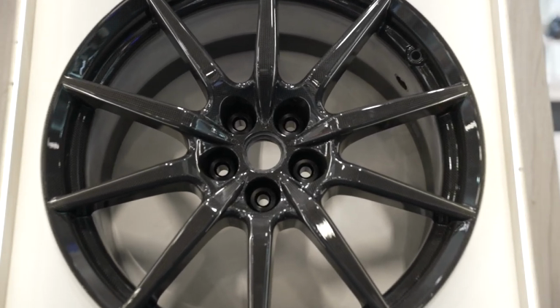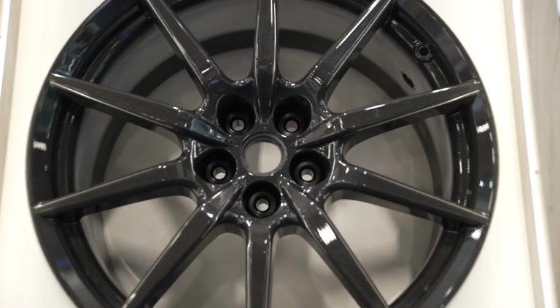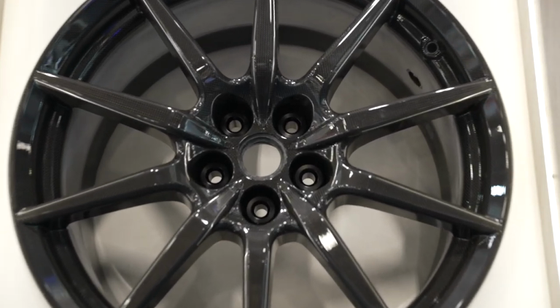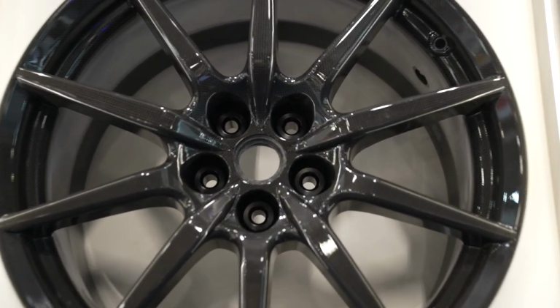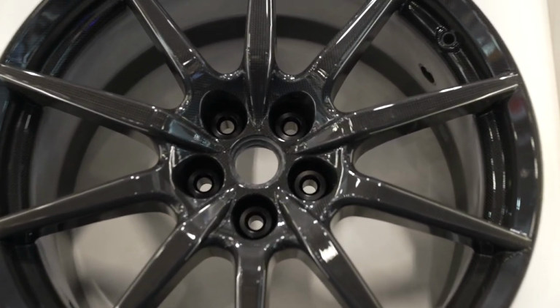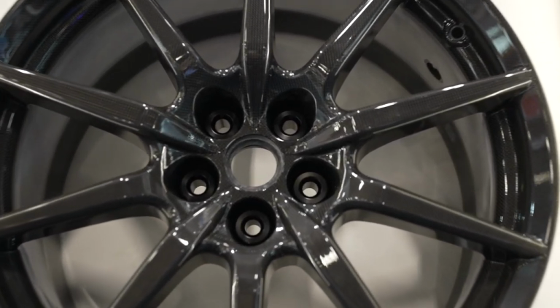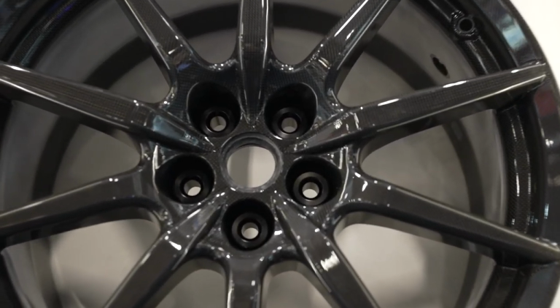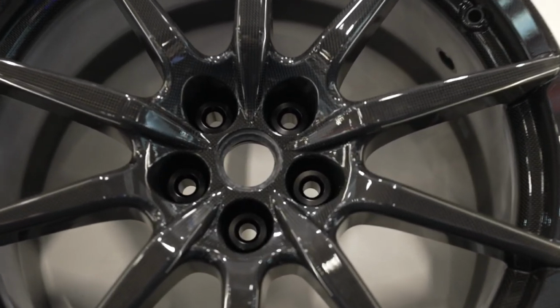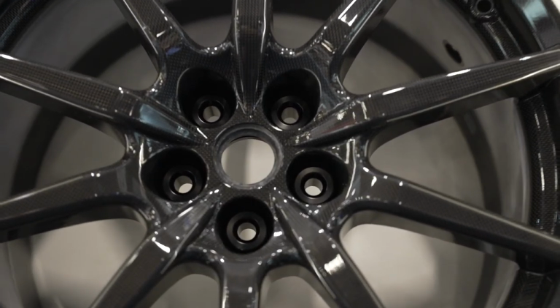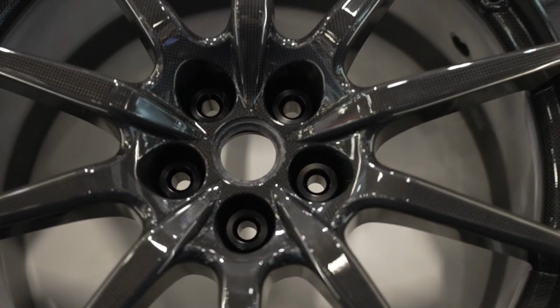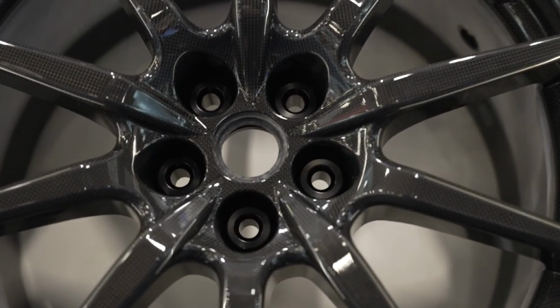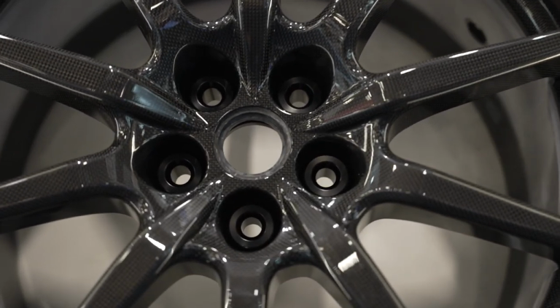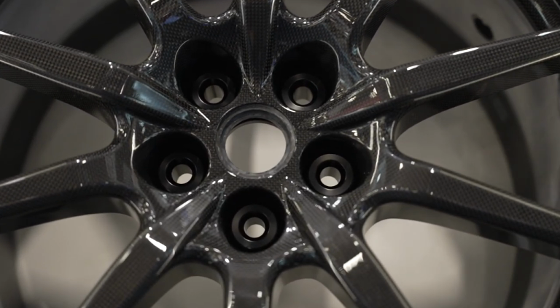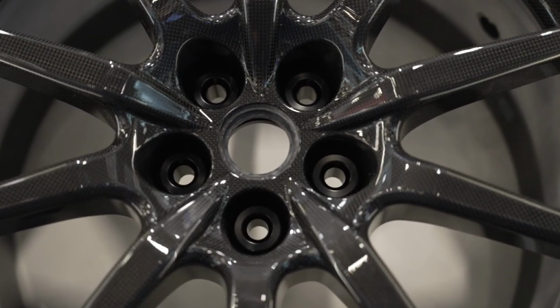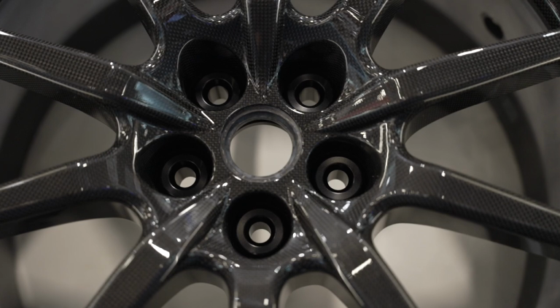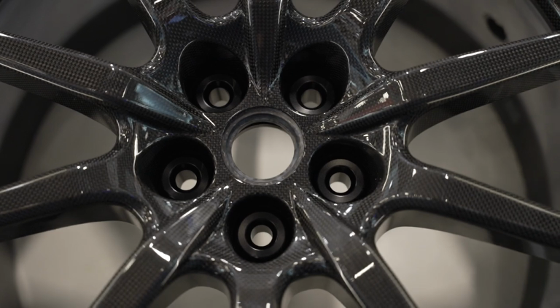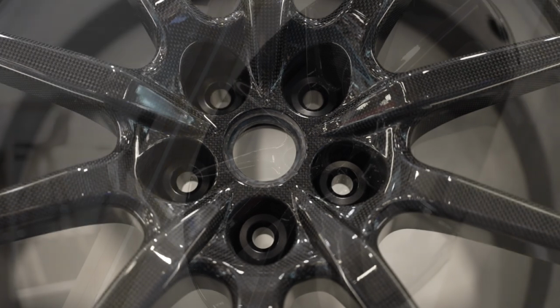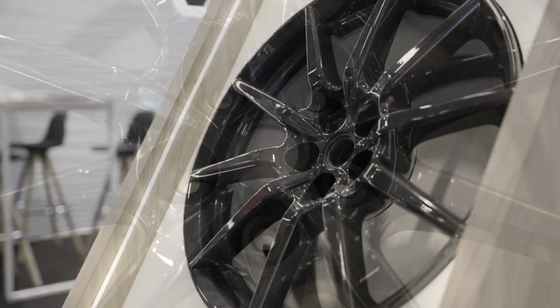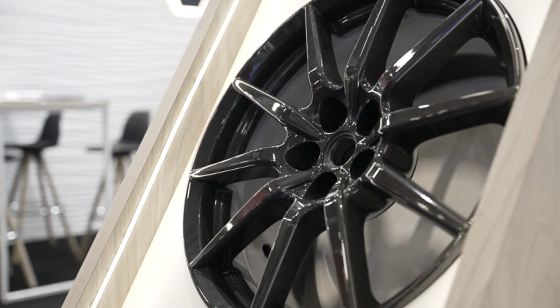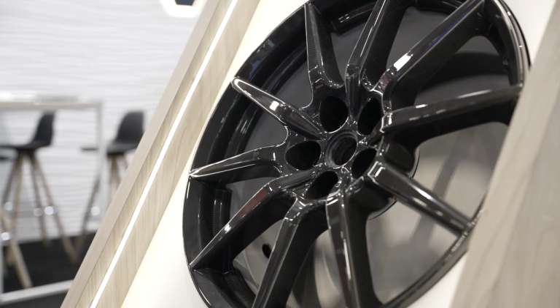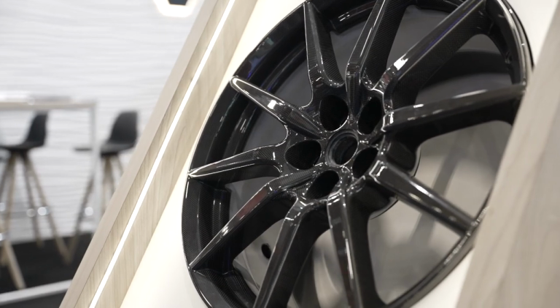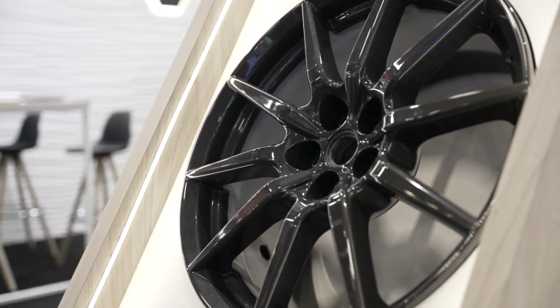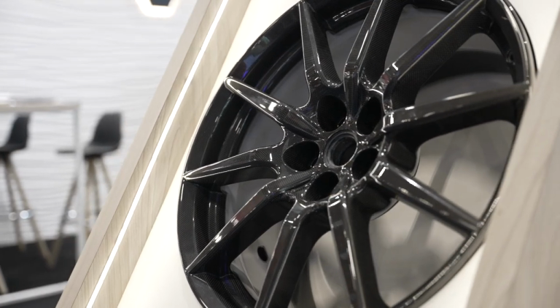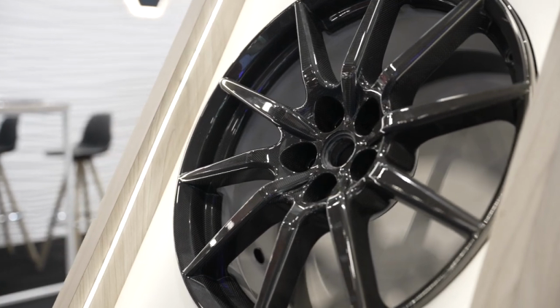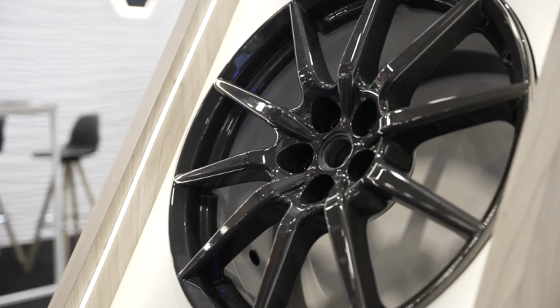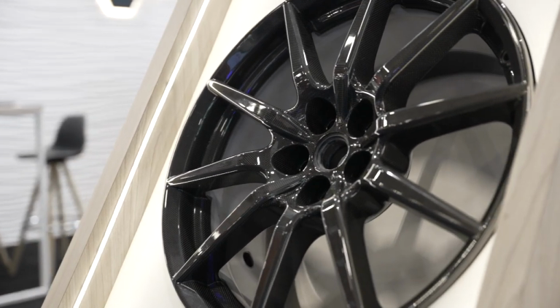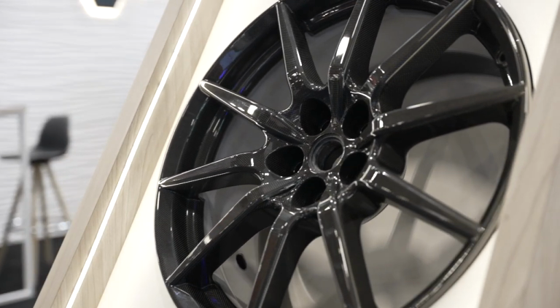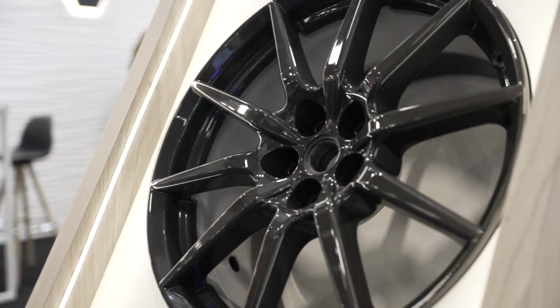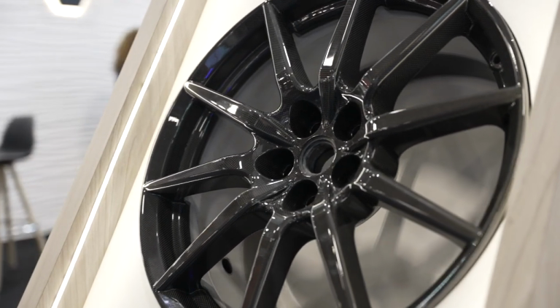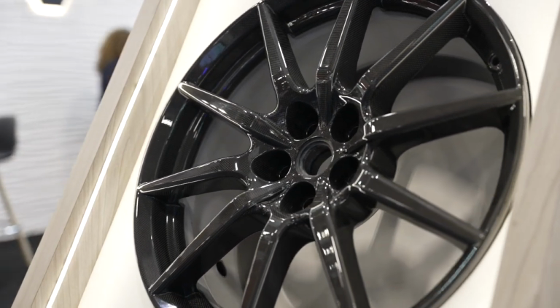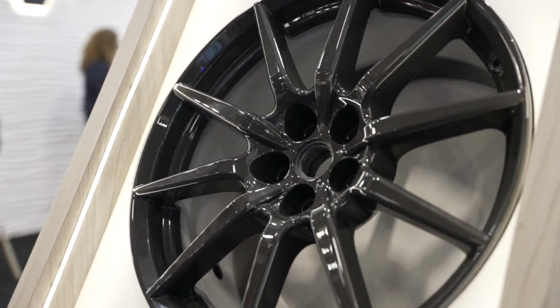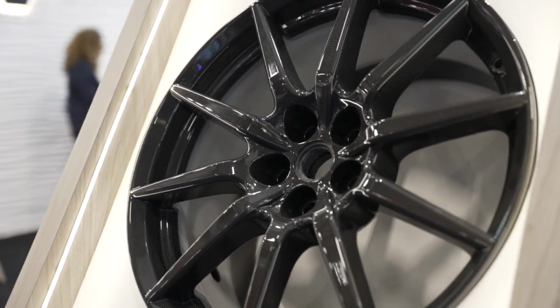For automotive, this amazing all carbon fiber sports car wheel has been made with our materials using a fully industrialized high volume production process.